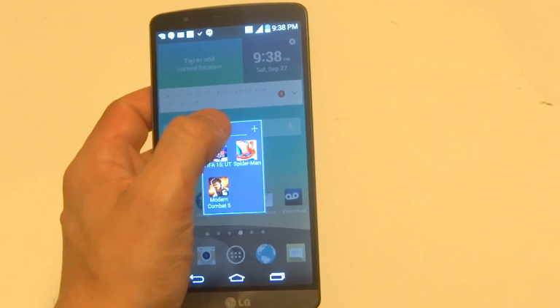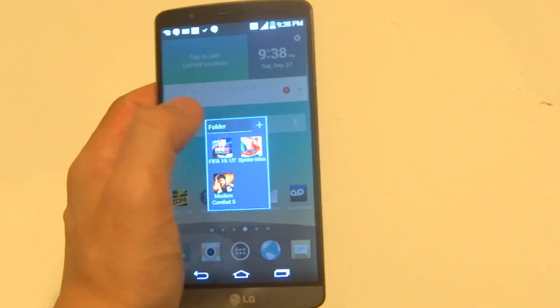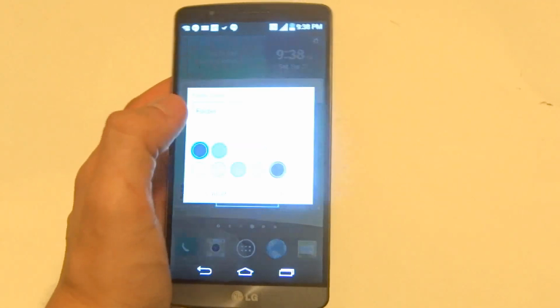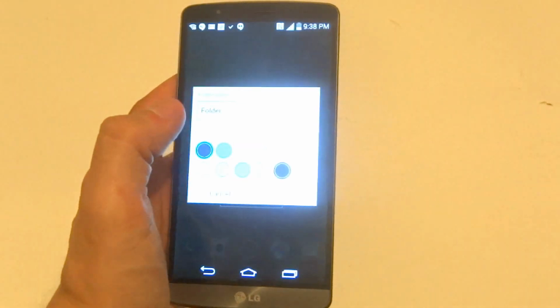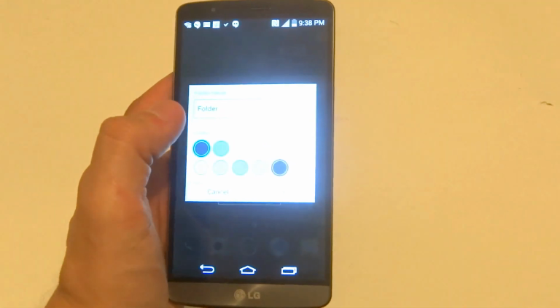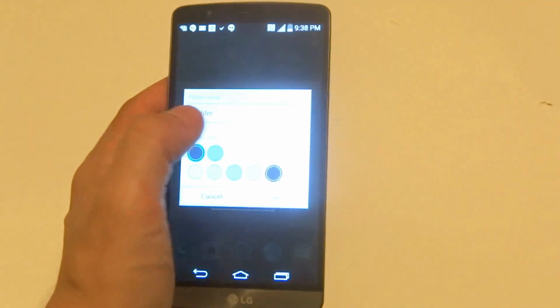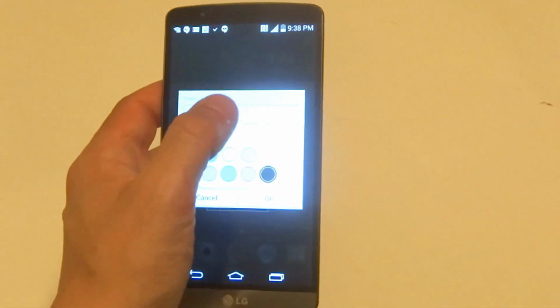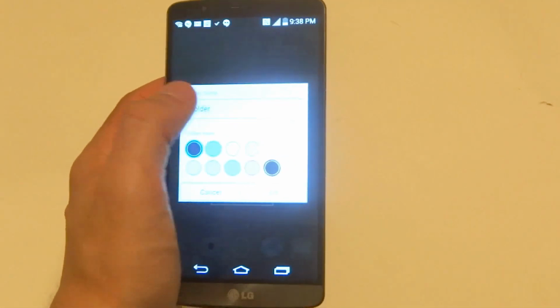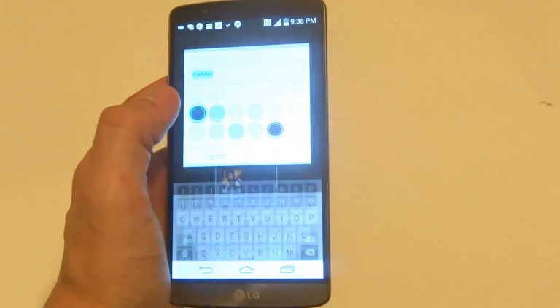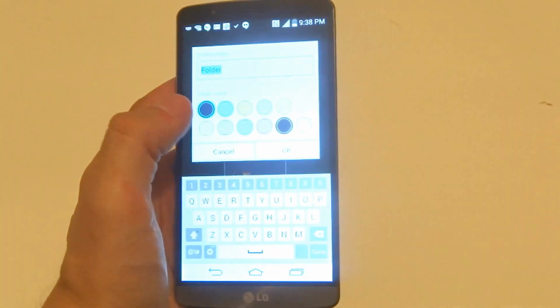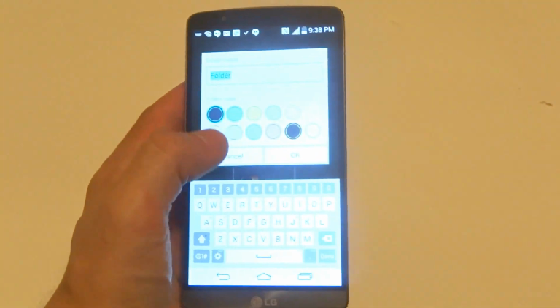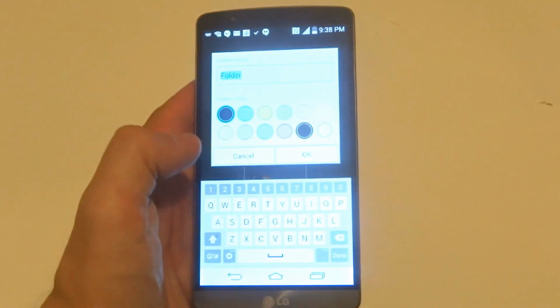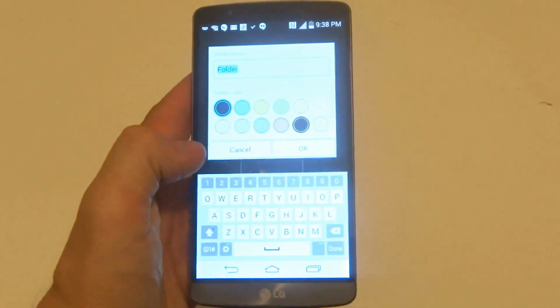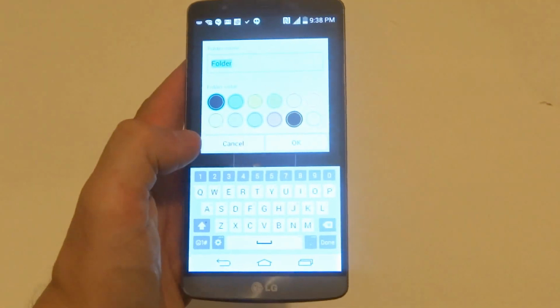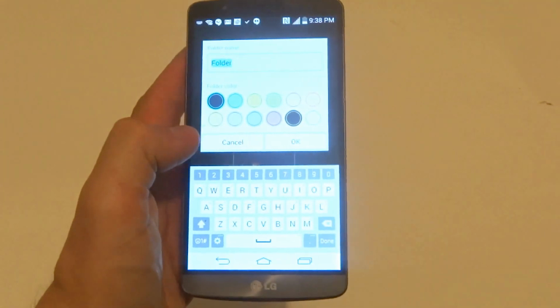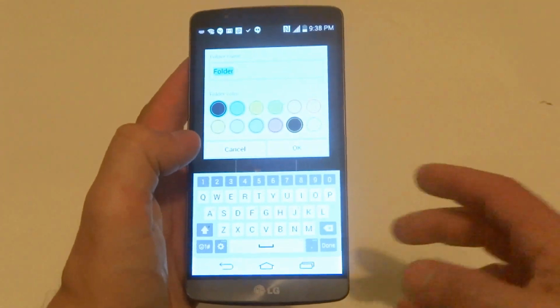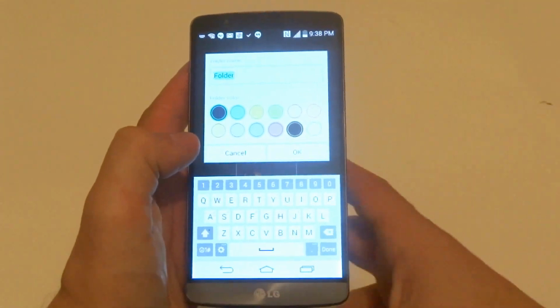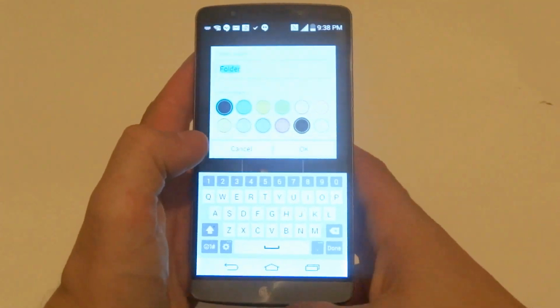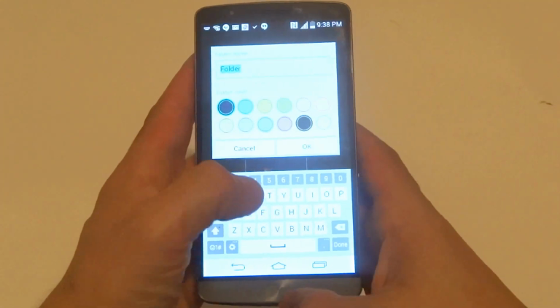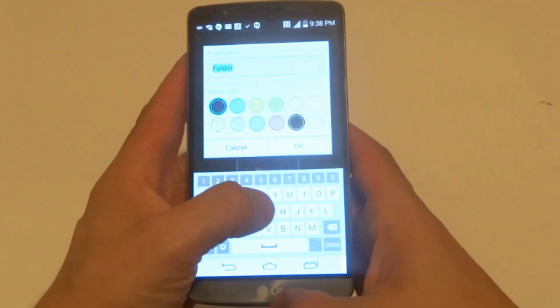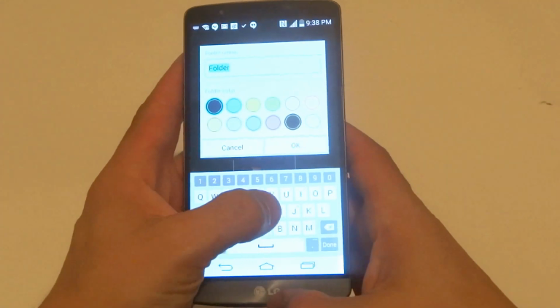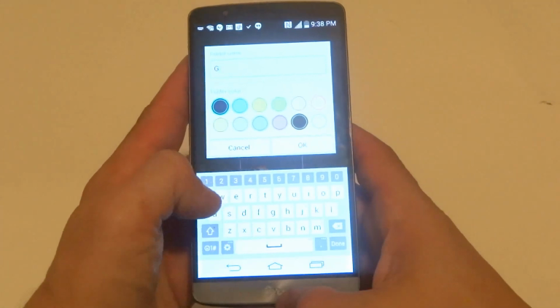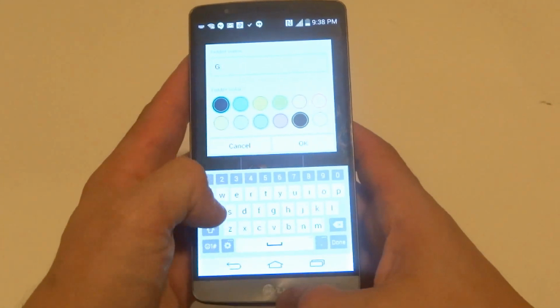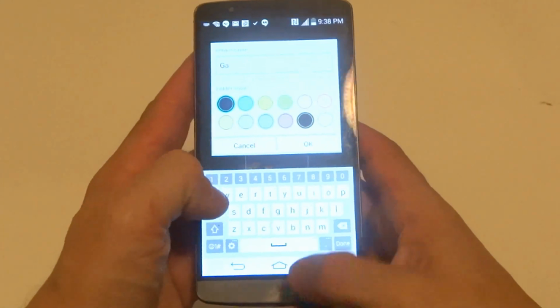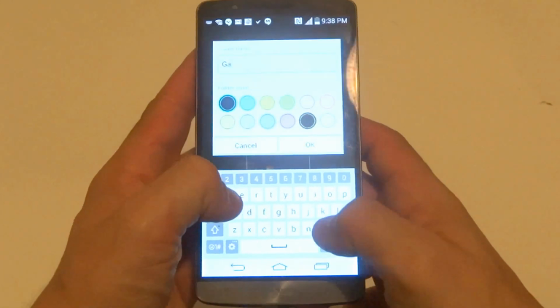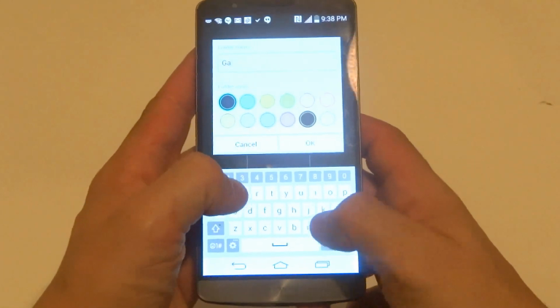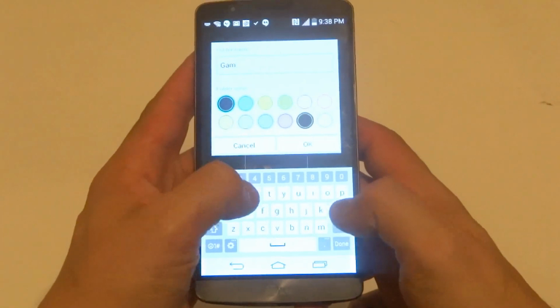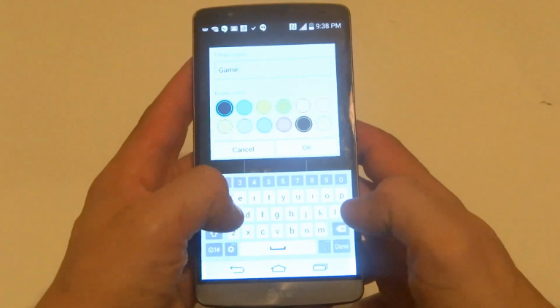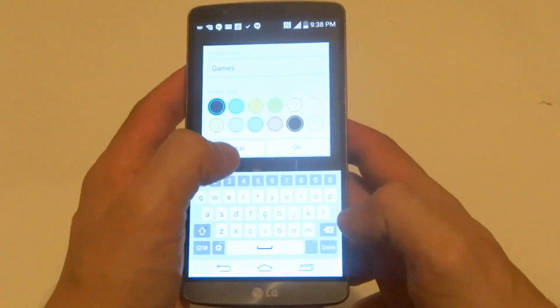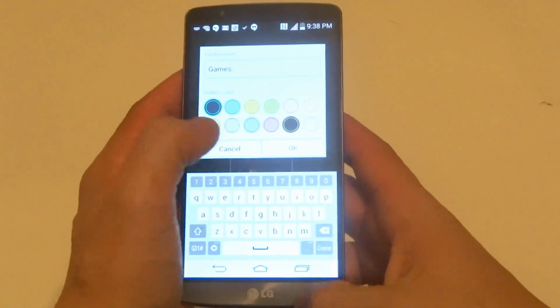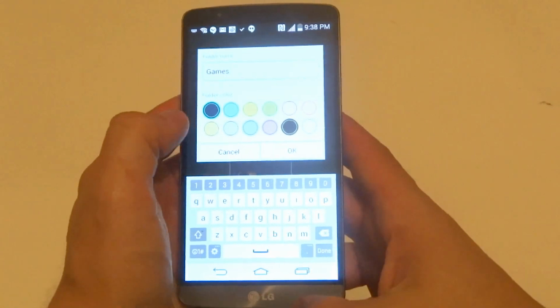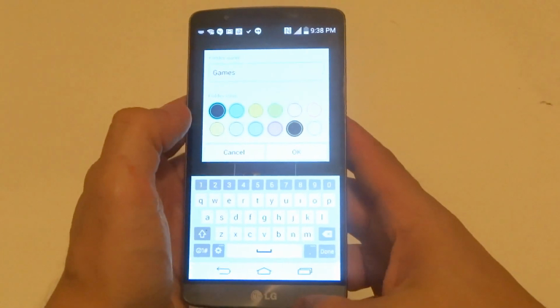And I can give the folder a name. I'm just going to call it Games because I put some games in there.